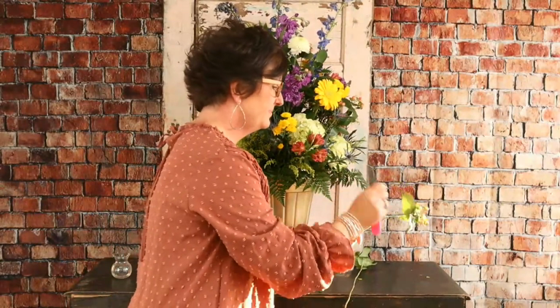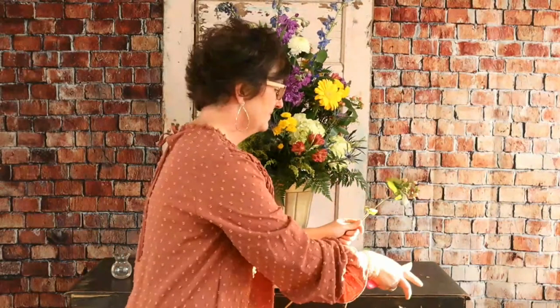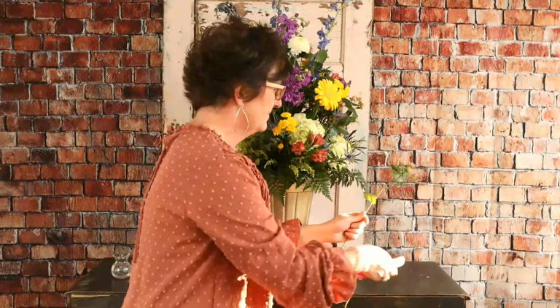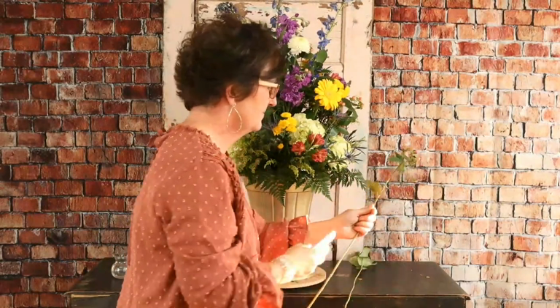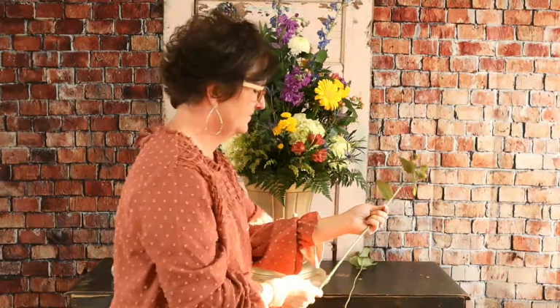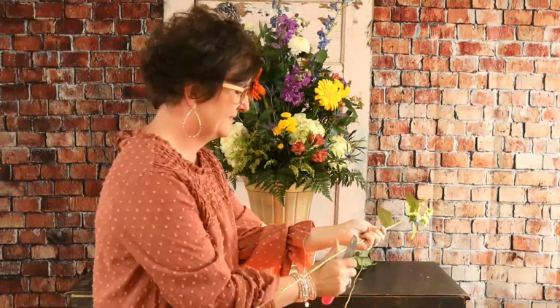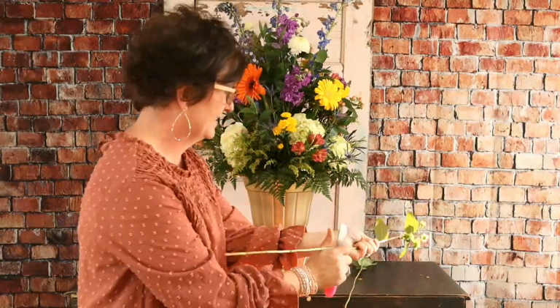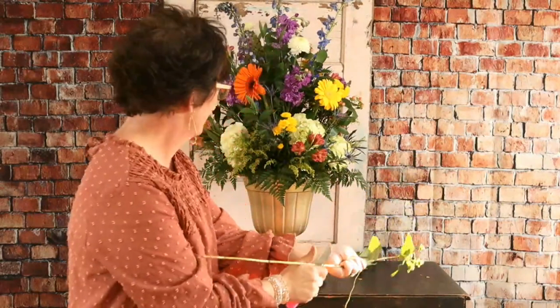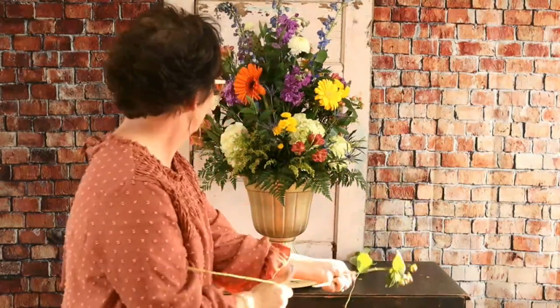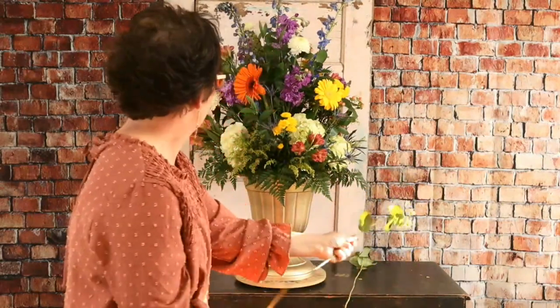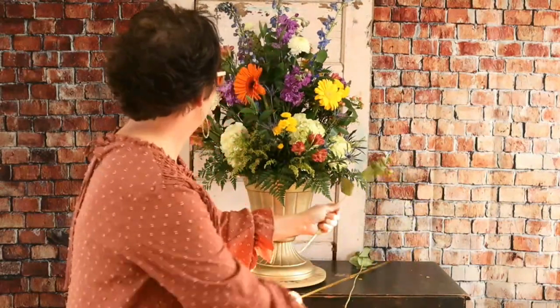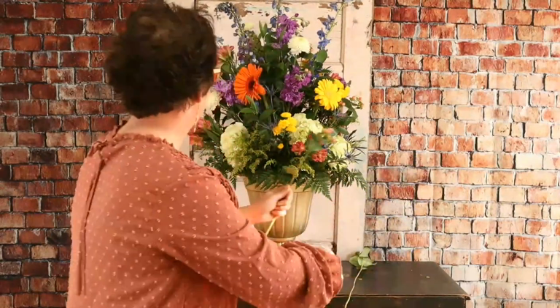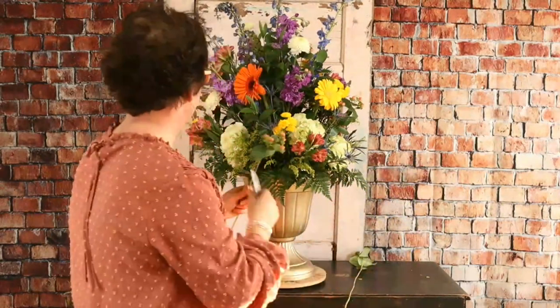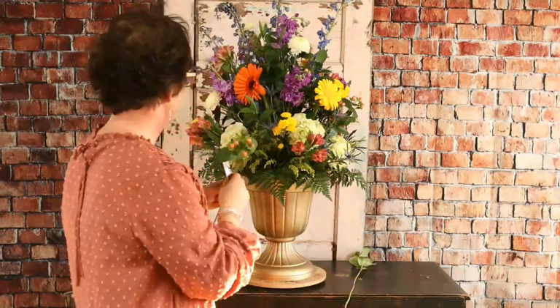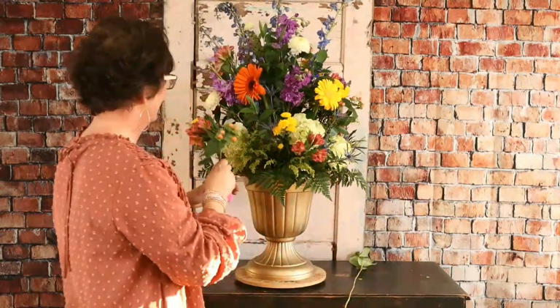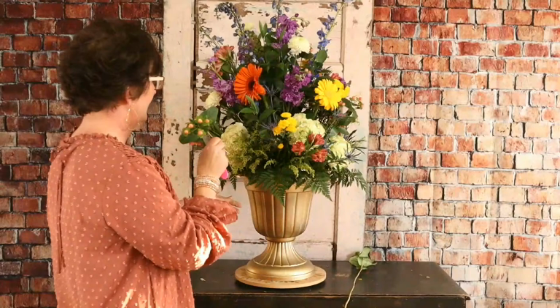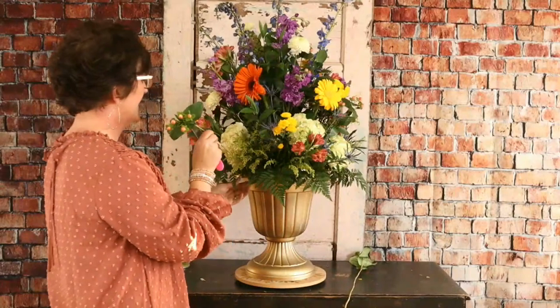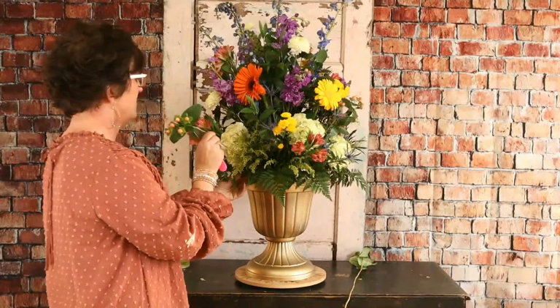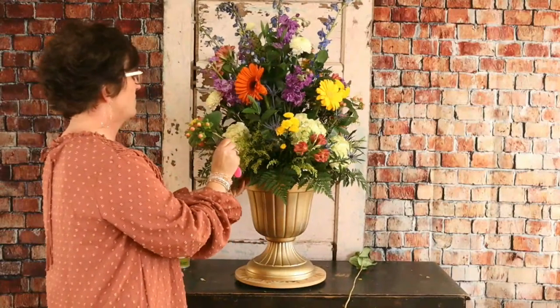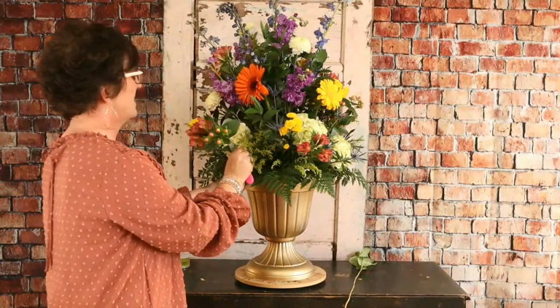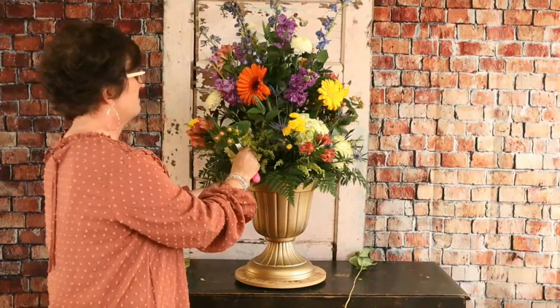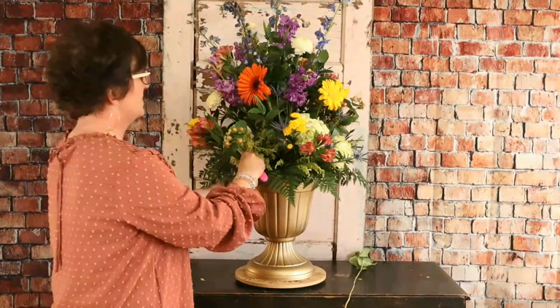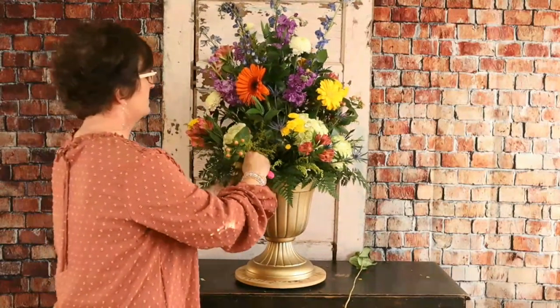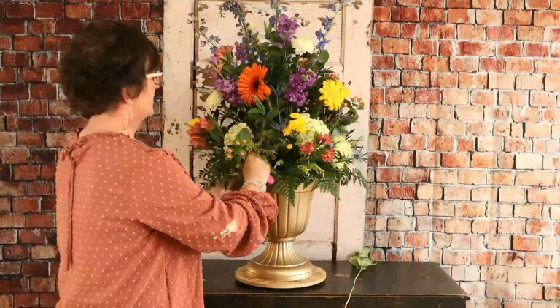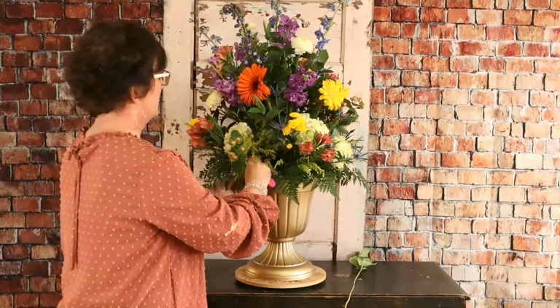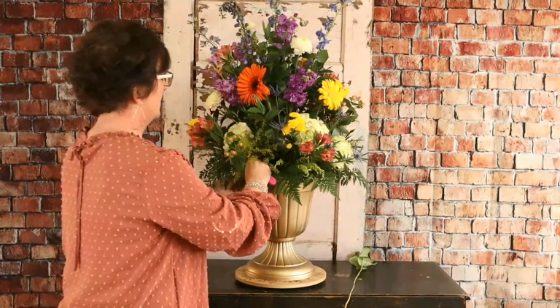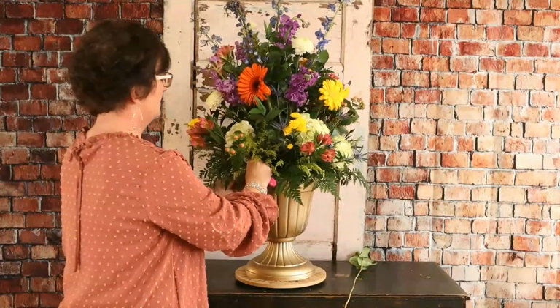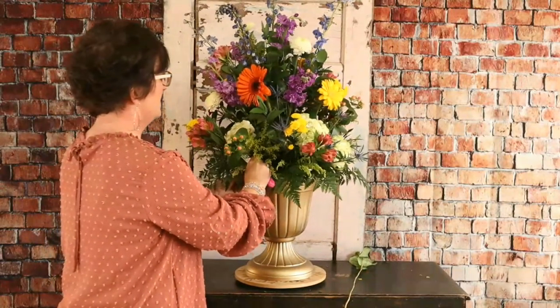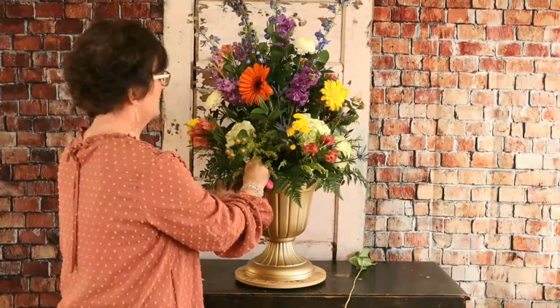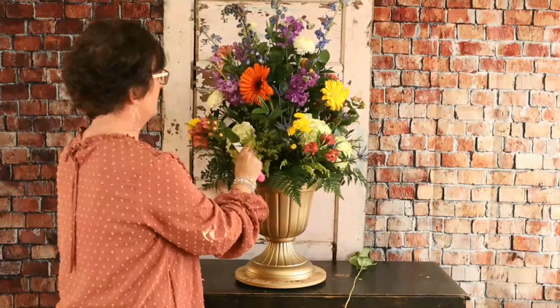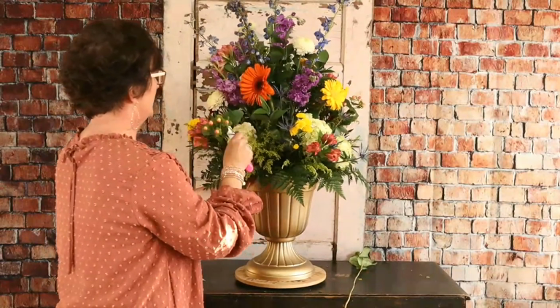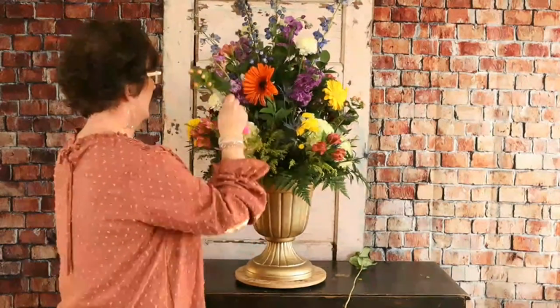Rhea Norman says a weed is just a plant in the wrong place. That's right — a beautiful, beautiful plant.